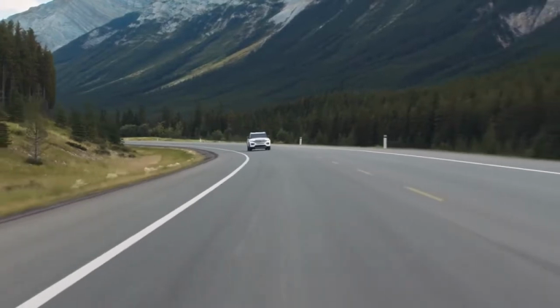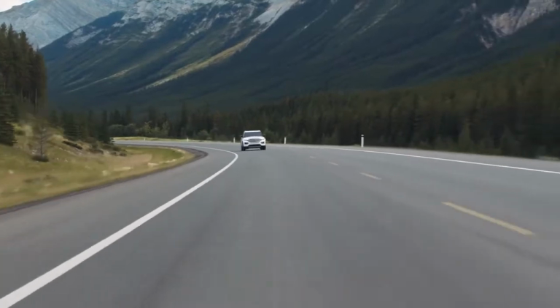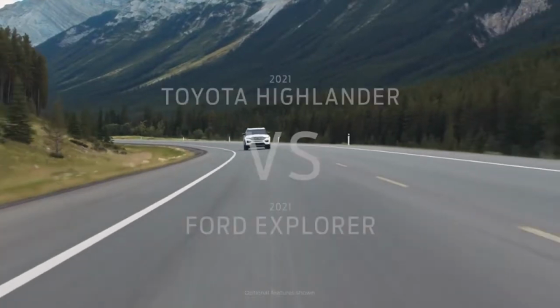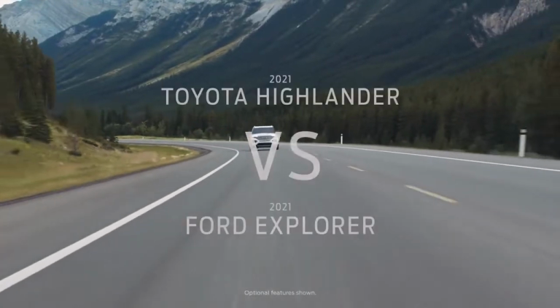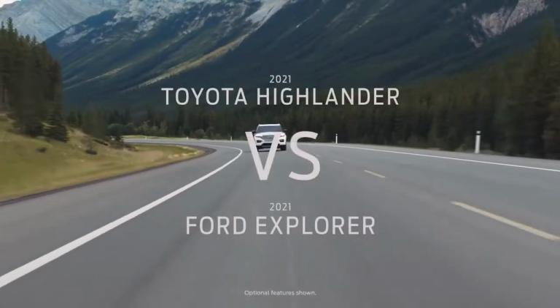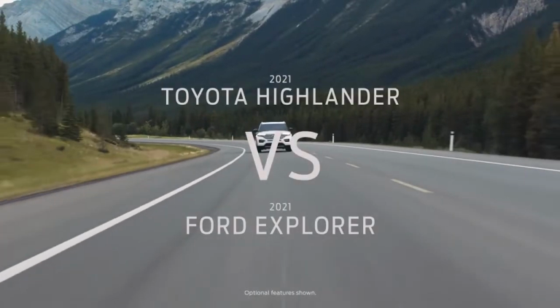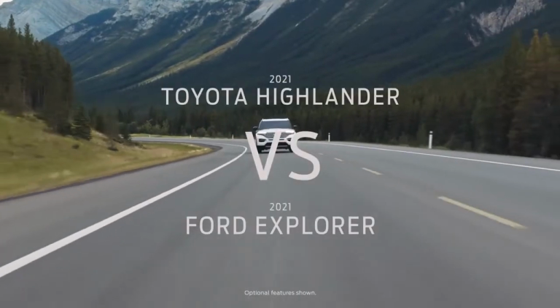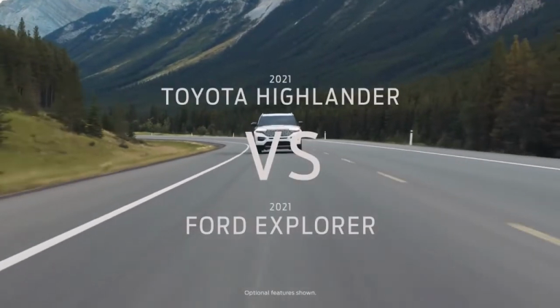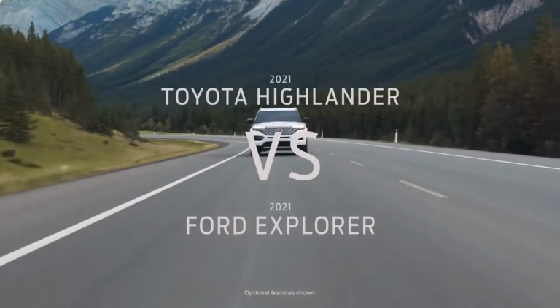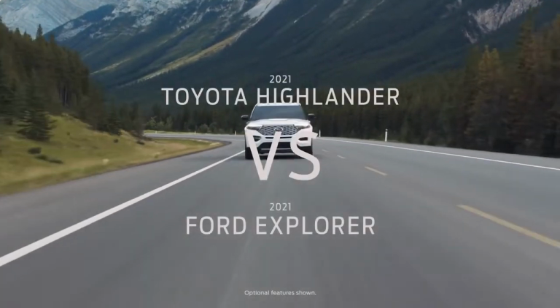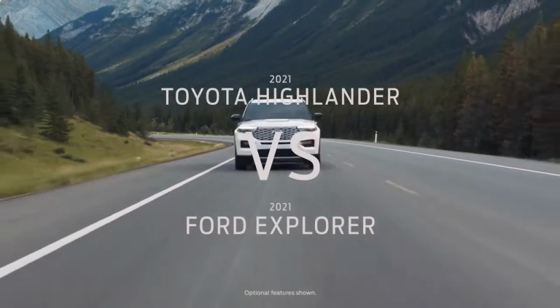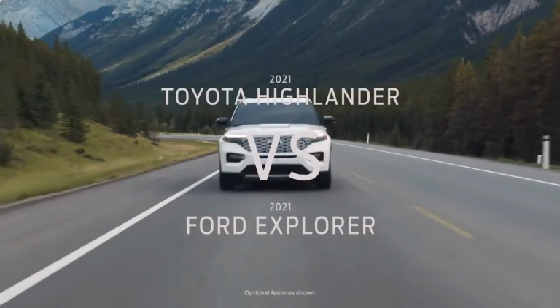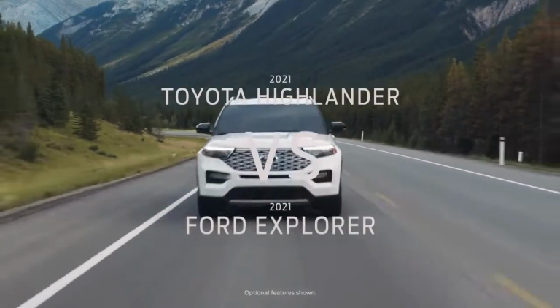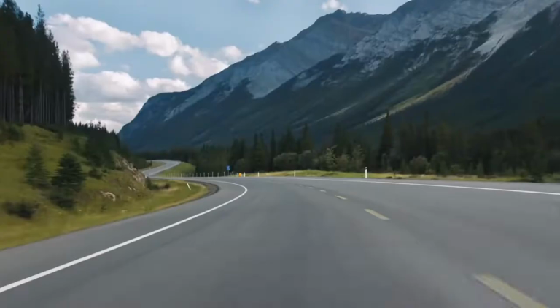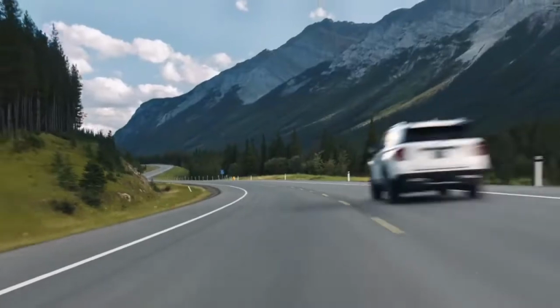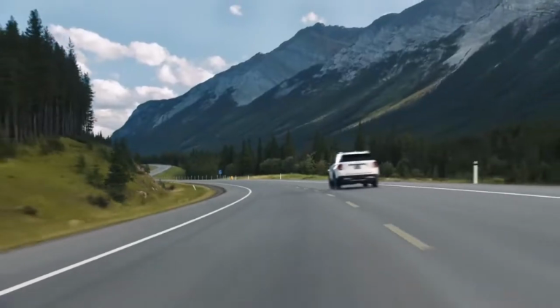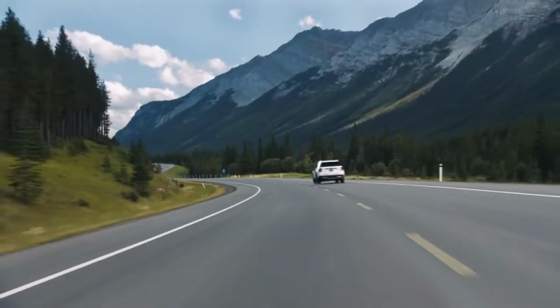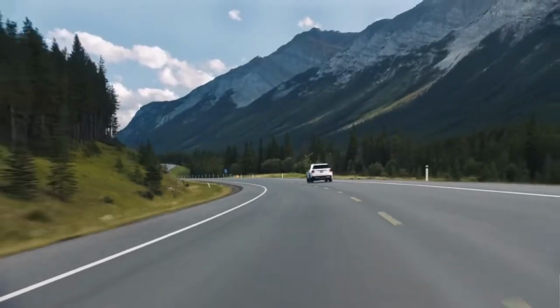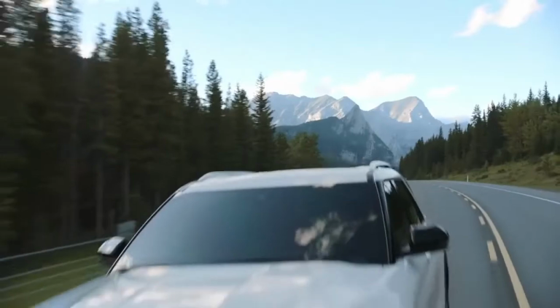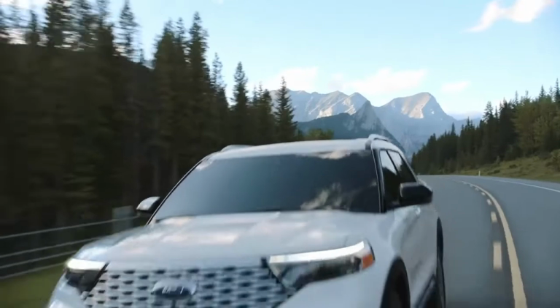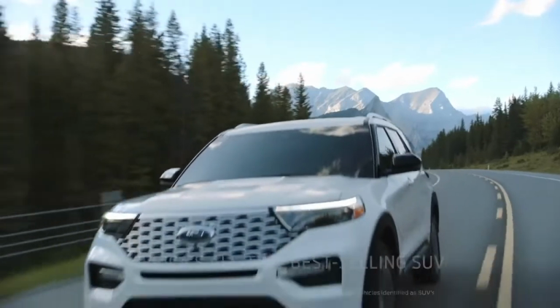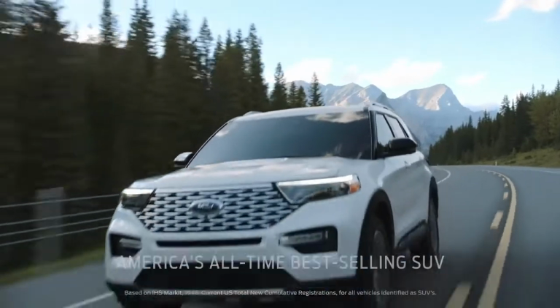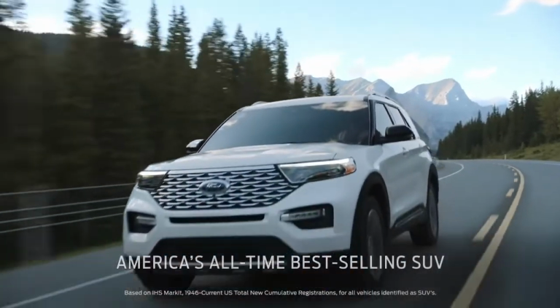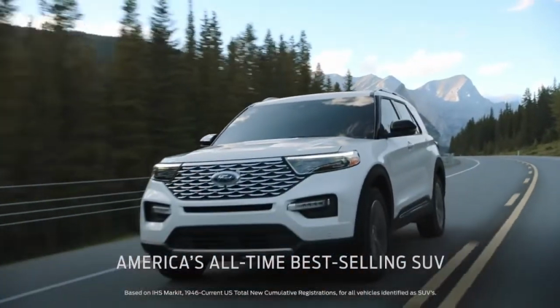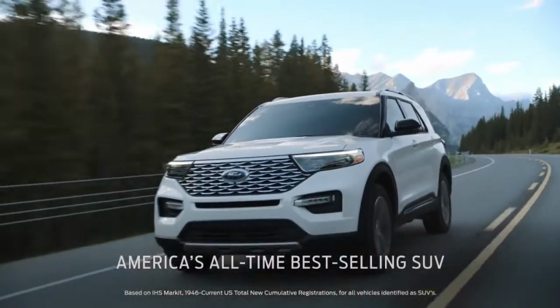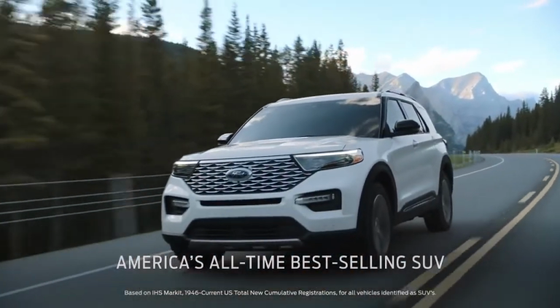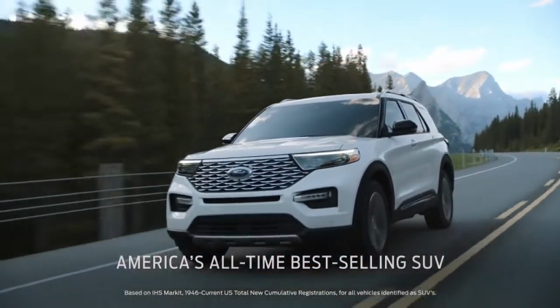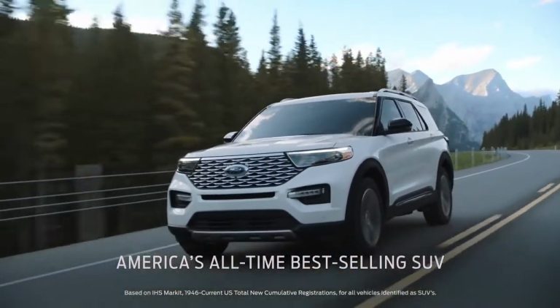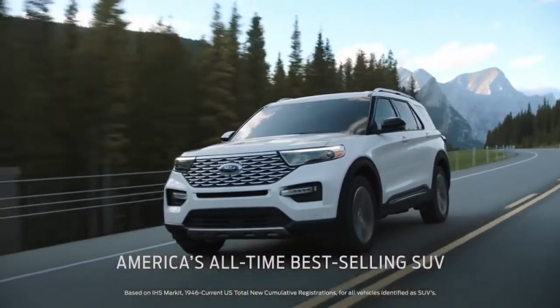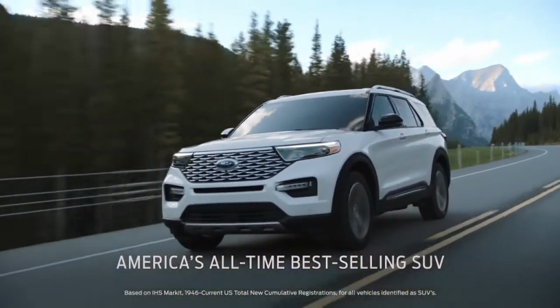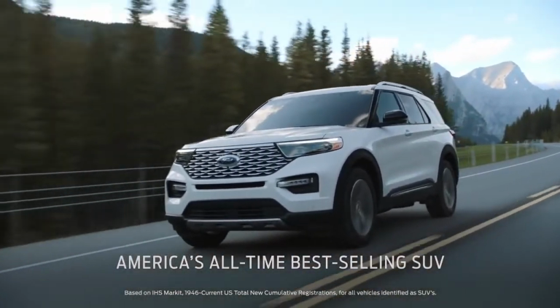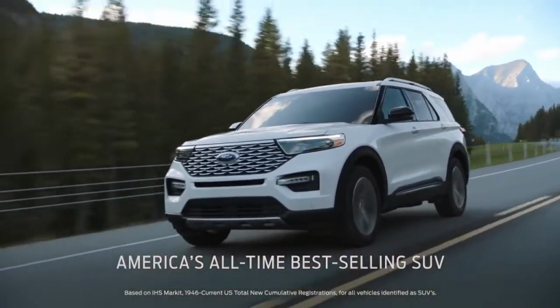Shopping for a Toyota Highlander? Compare it with Ford Explorer — America's all-time best-selling SUV.